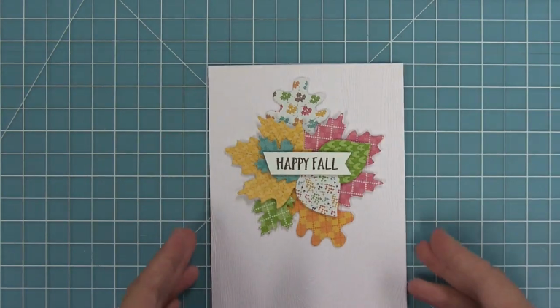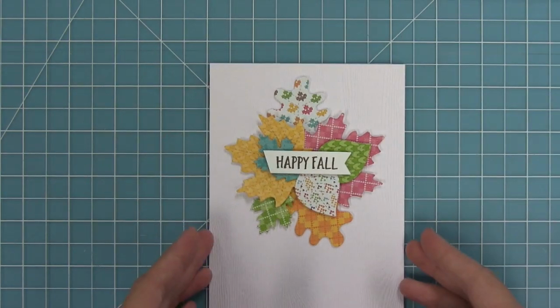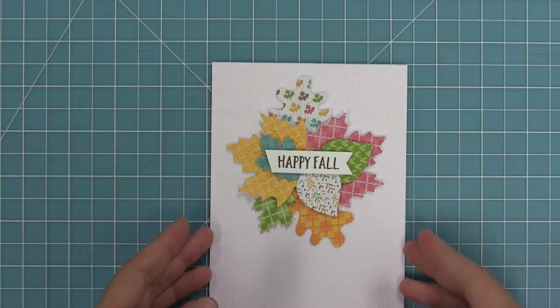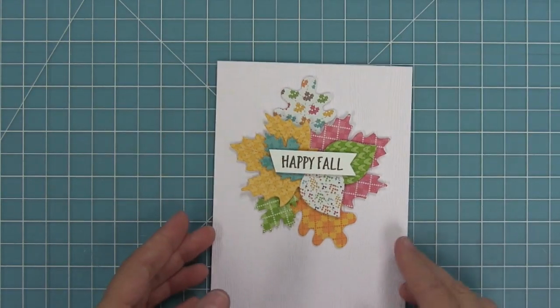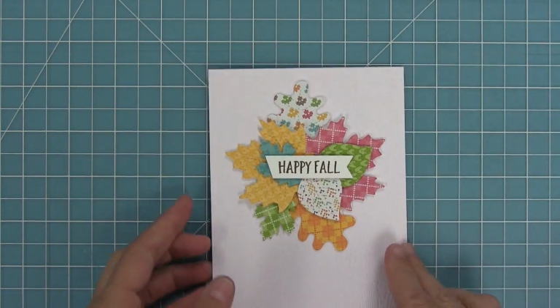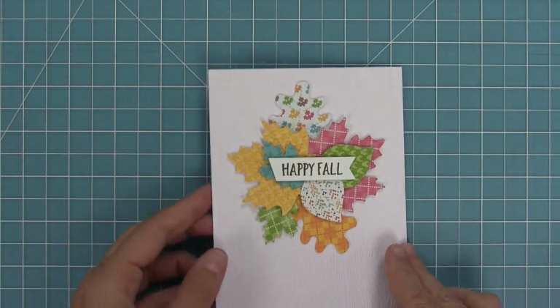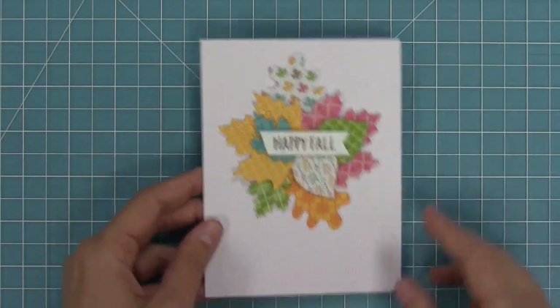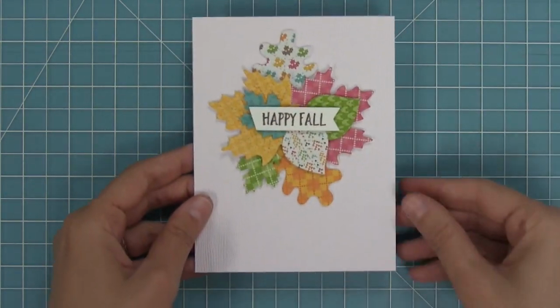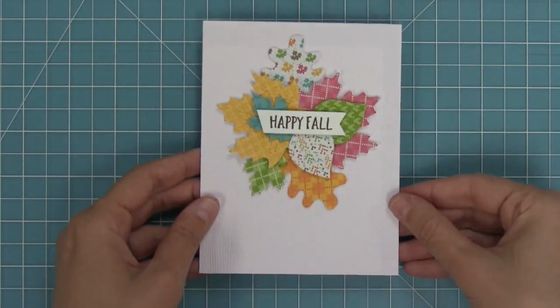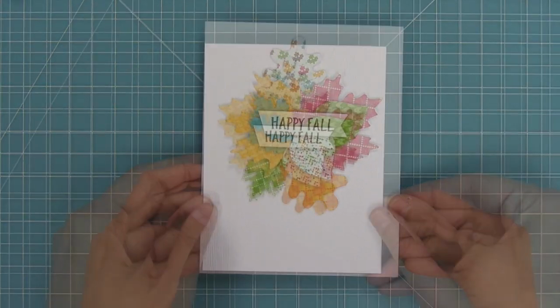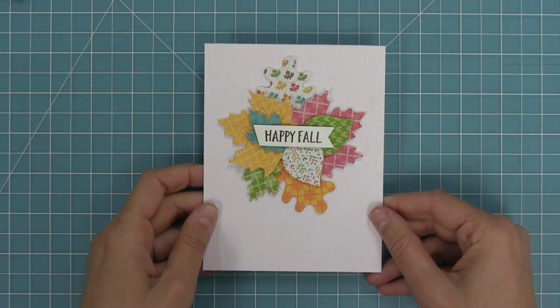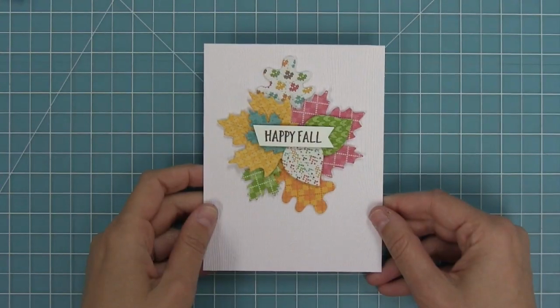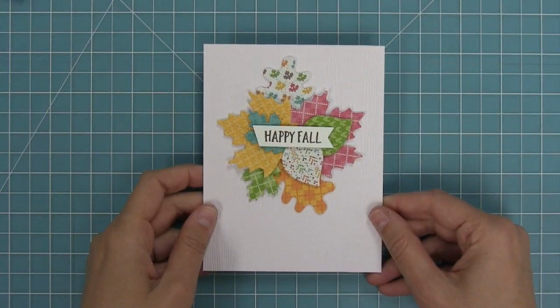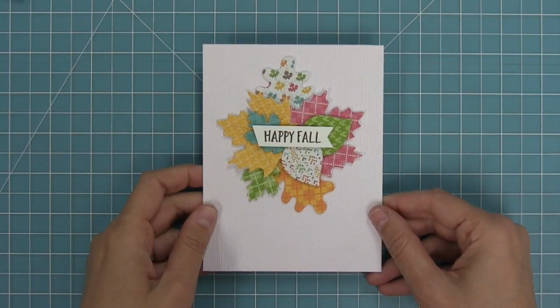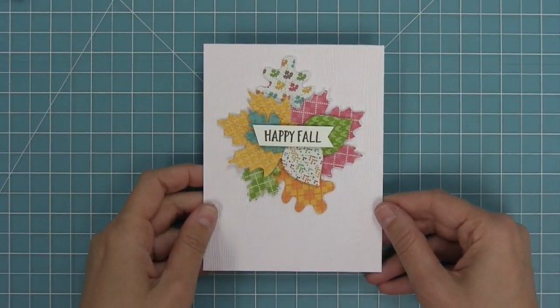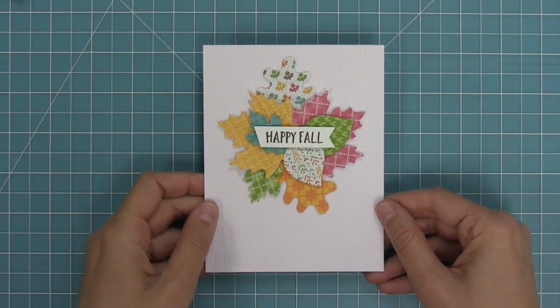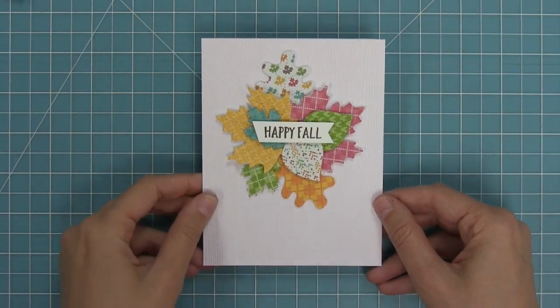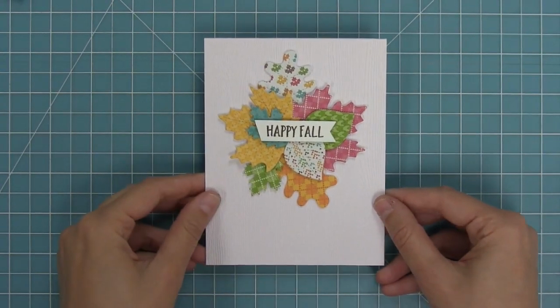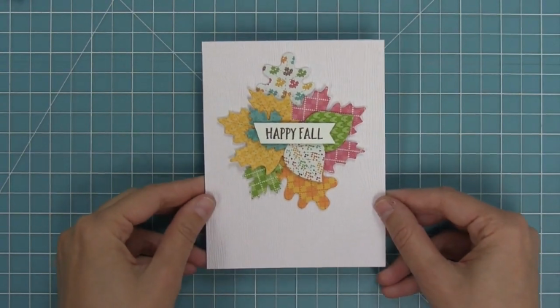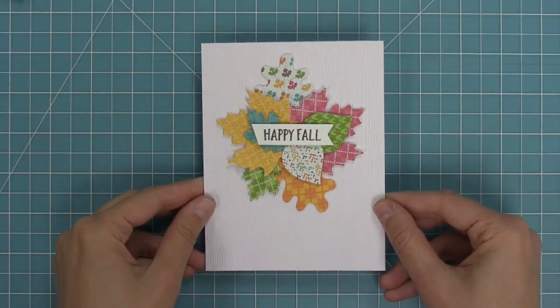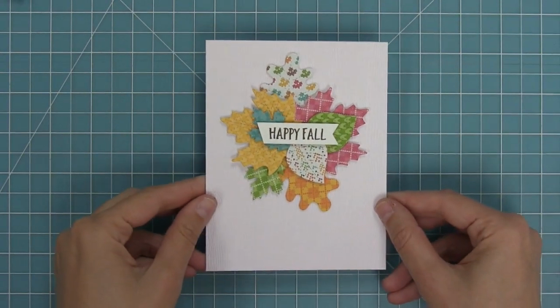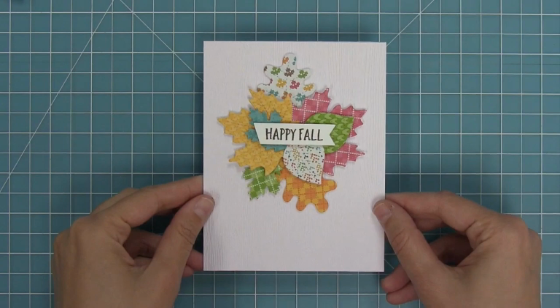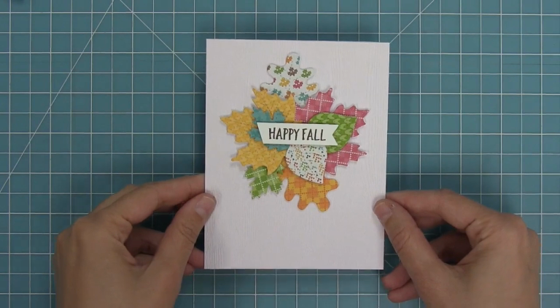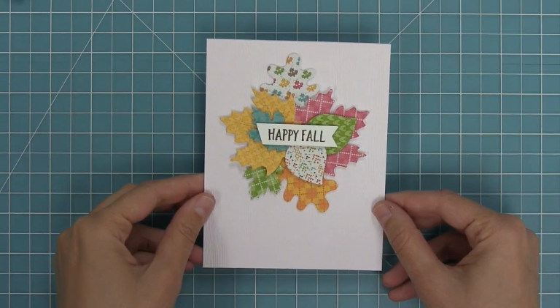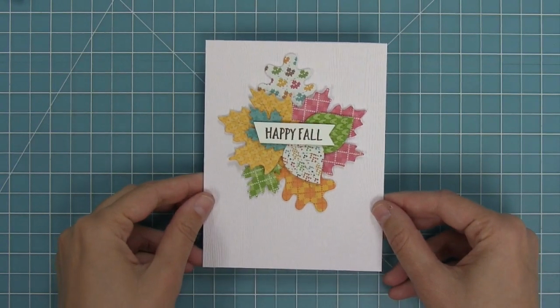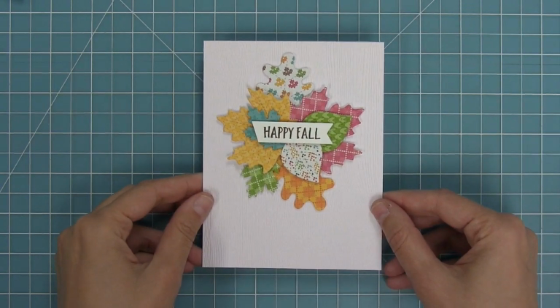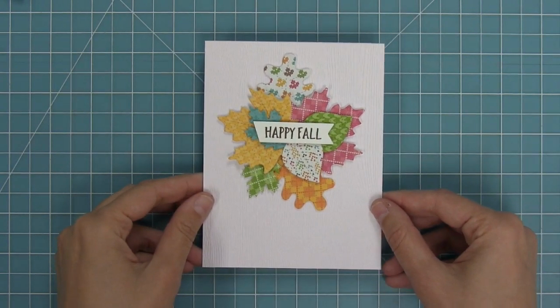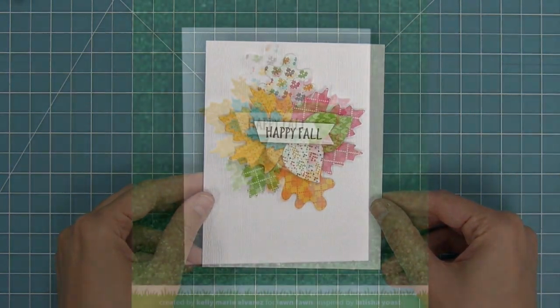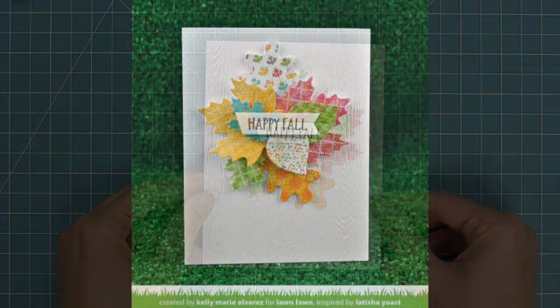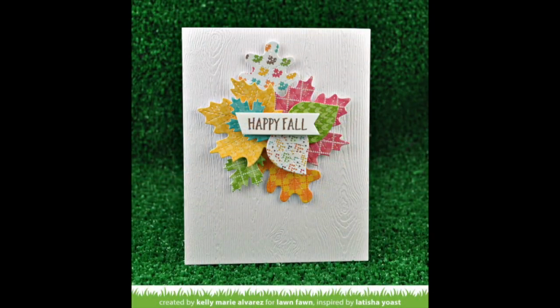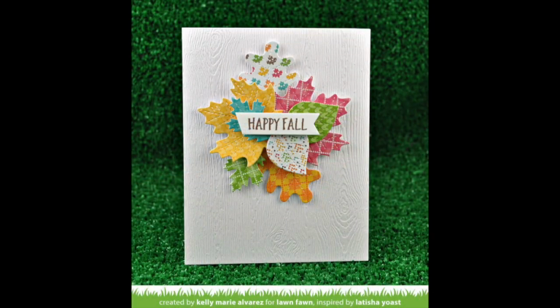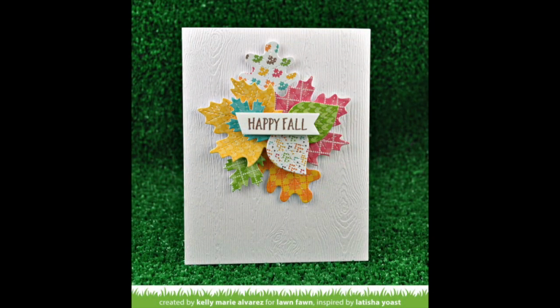I love that wood grain texture on the card base with the colorful fall leaves. It makes me ready for like a pumpkin spice latte or something.